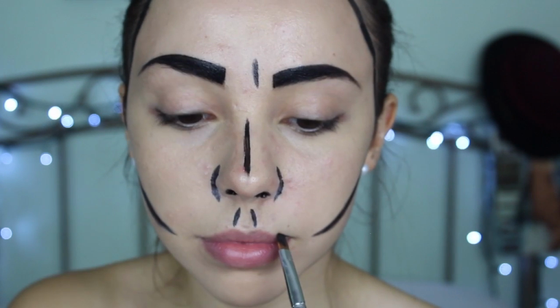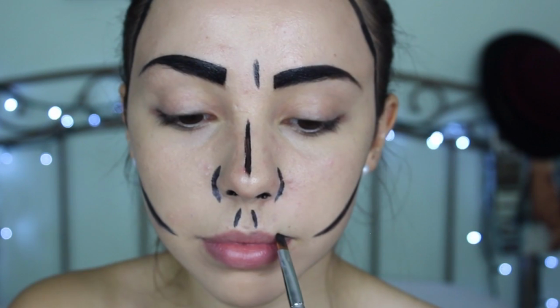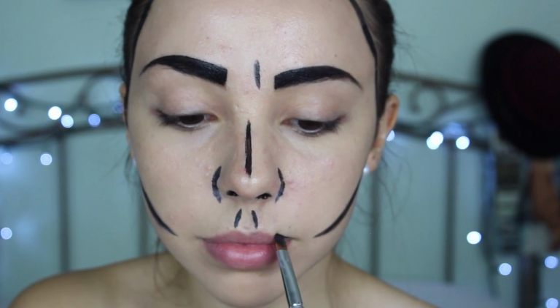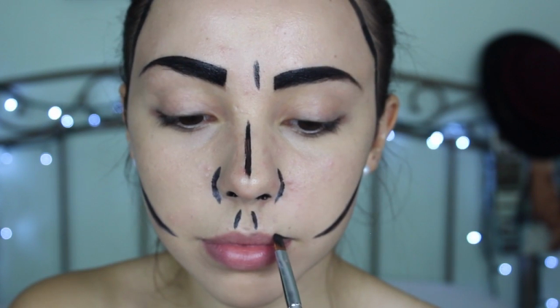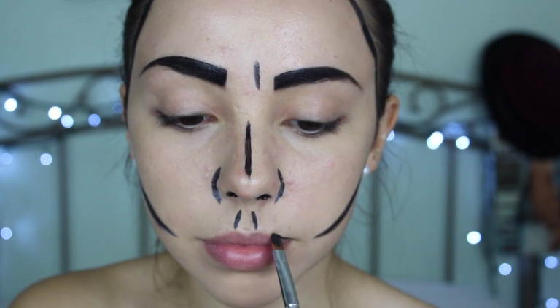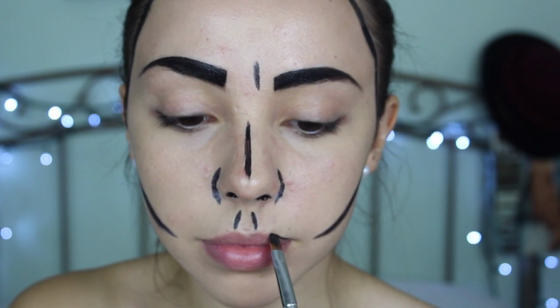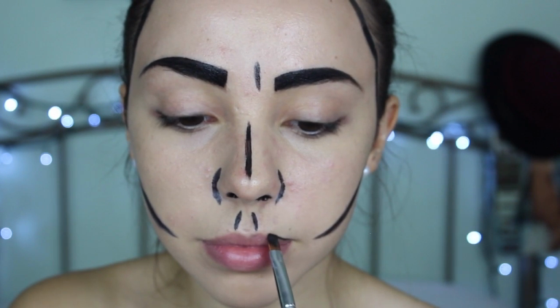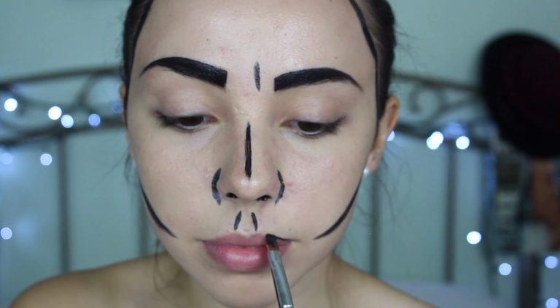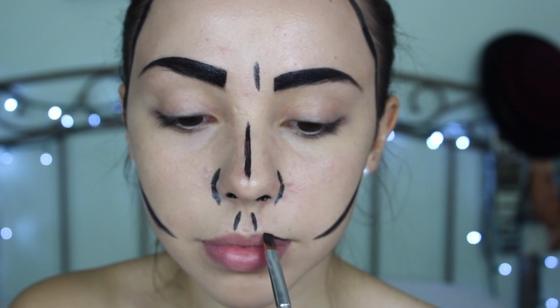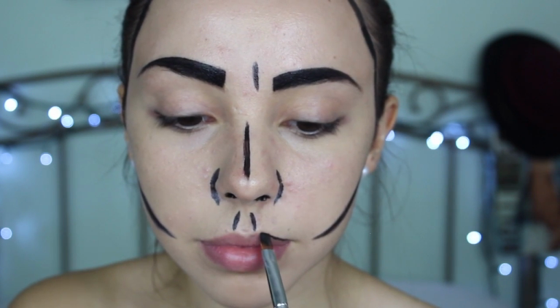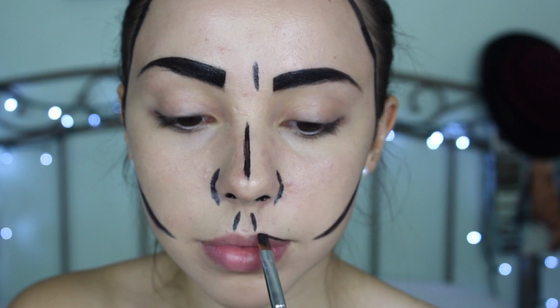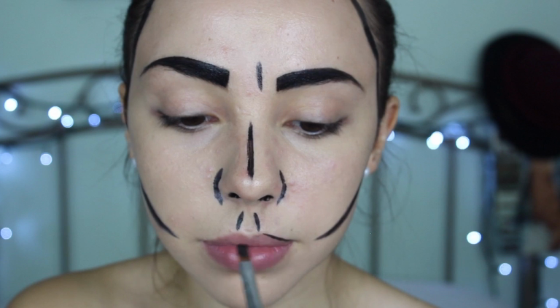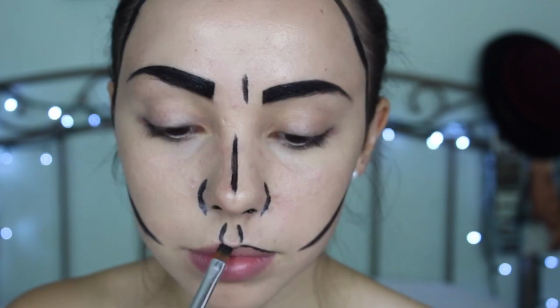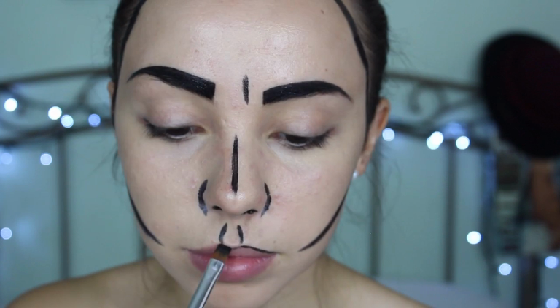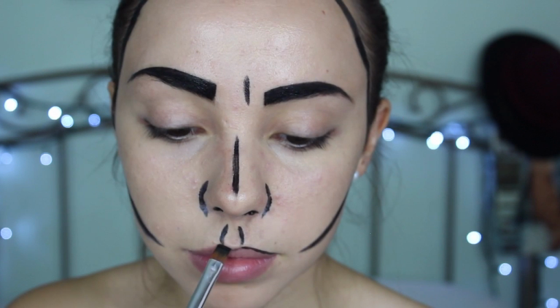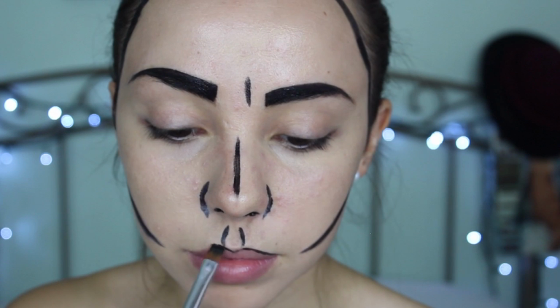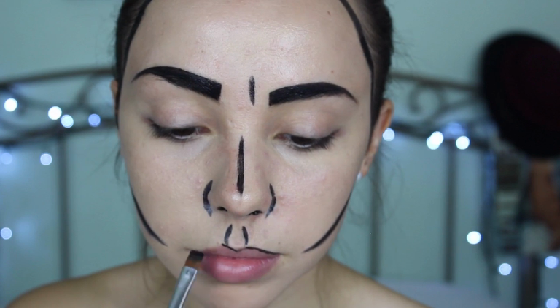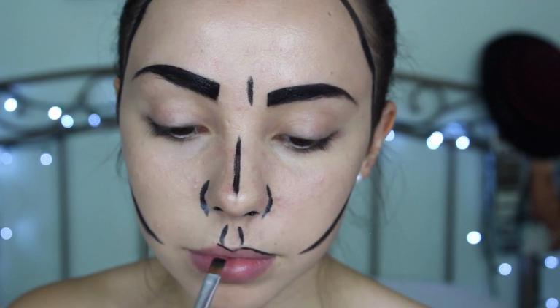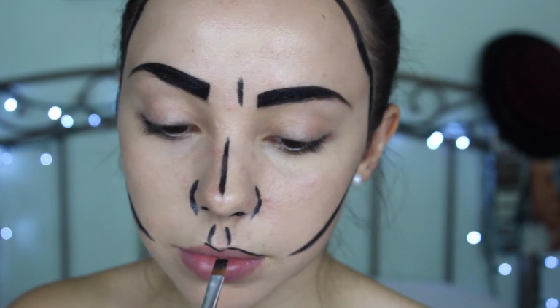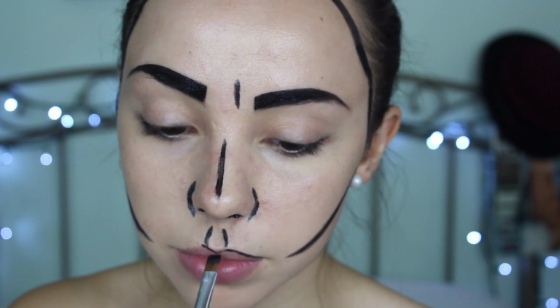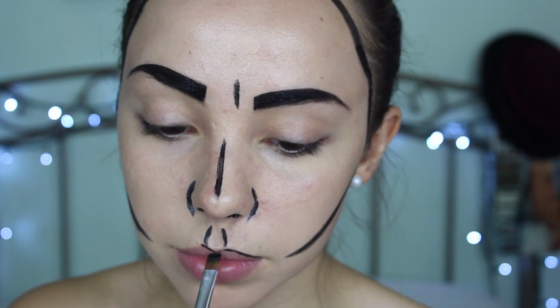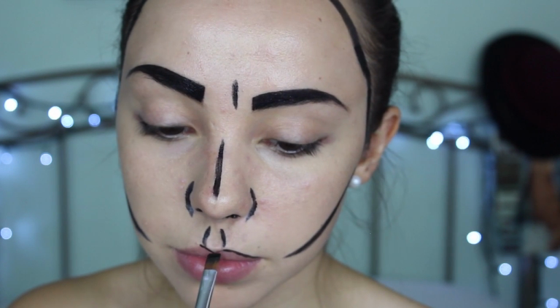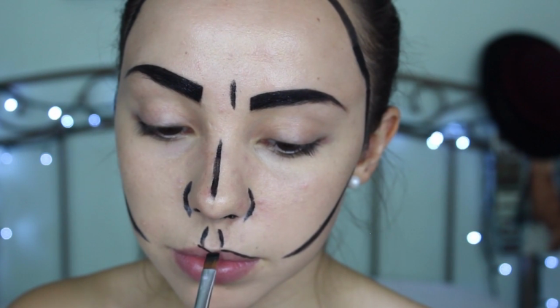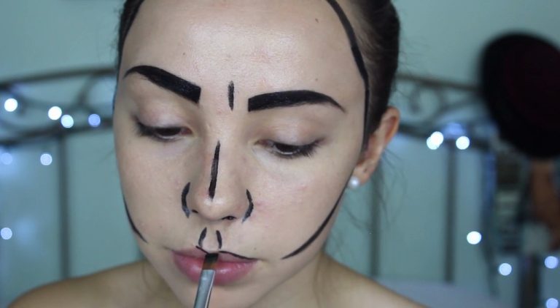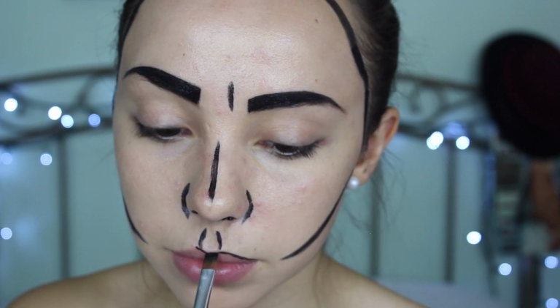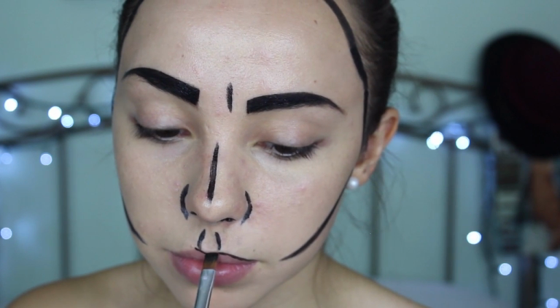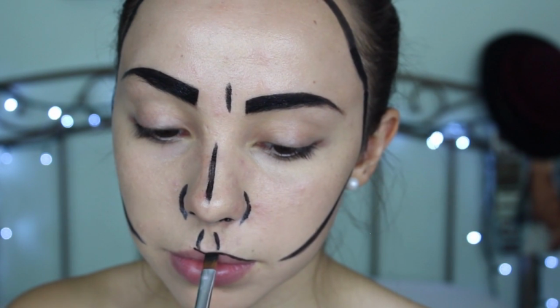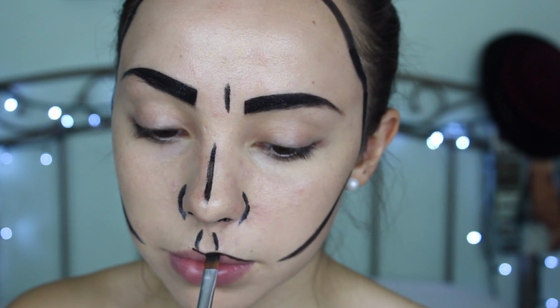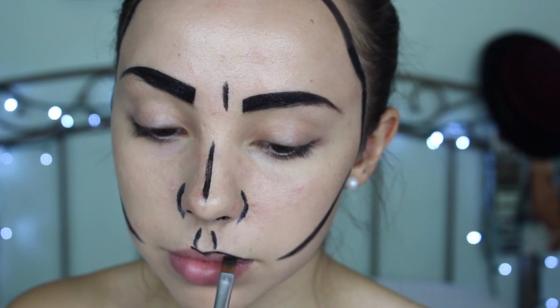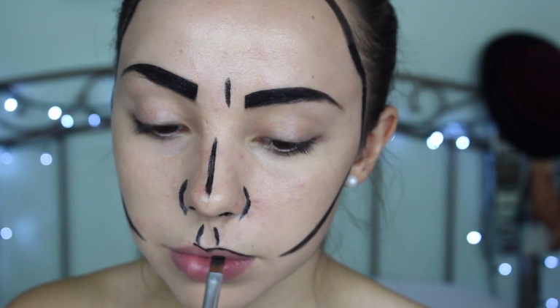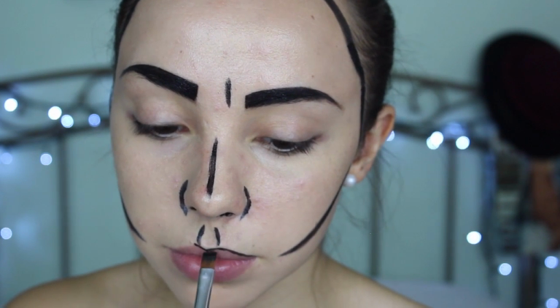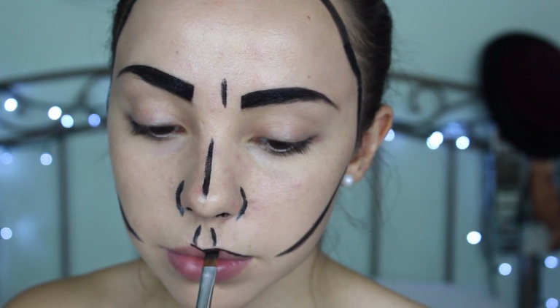Next, I'm going to outline my lips using the same black paint, and then later on we're going to fill them in with a red lipstick.